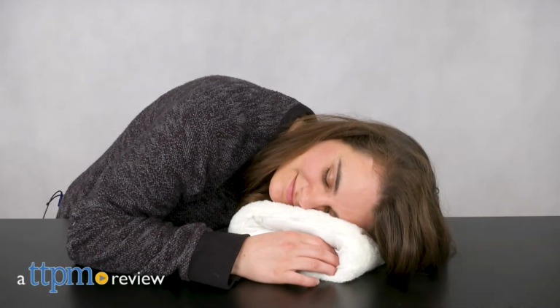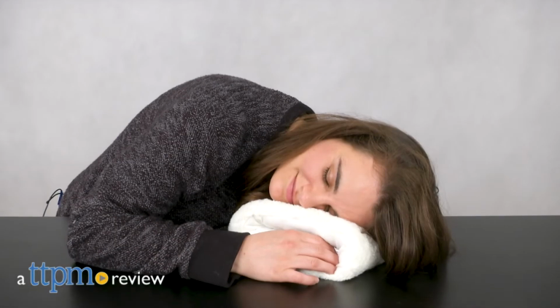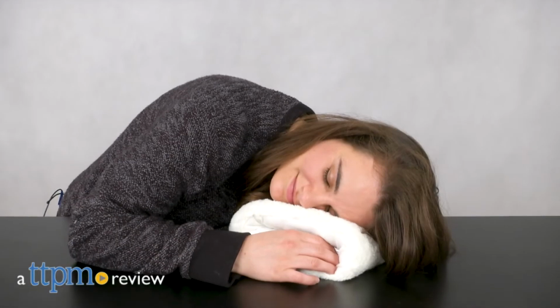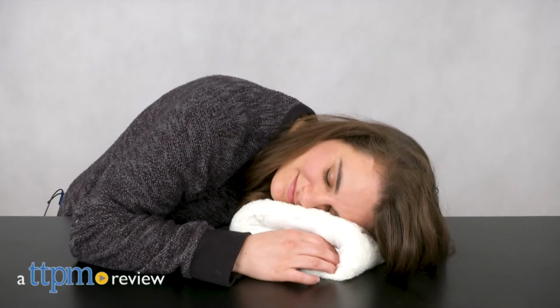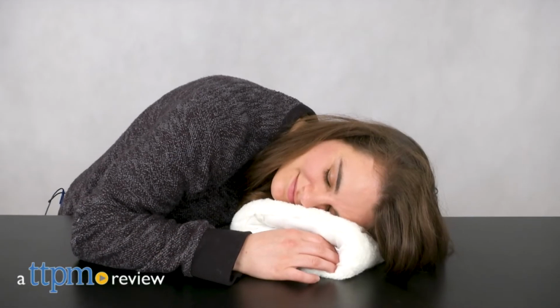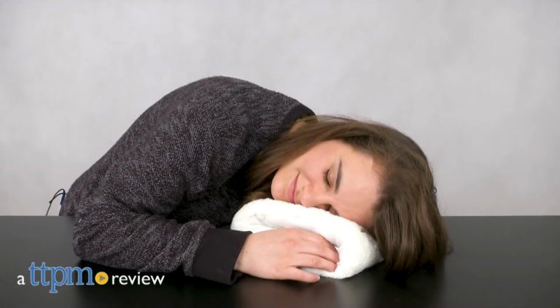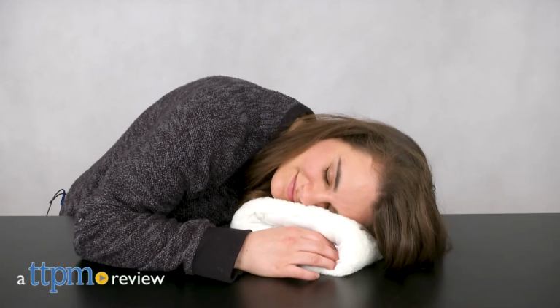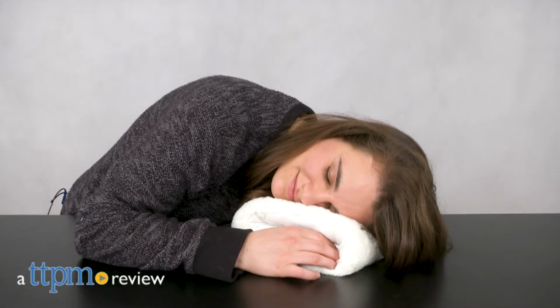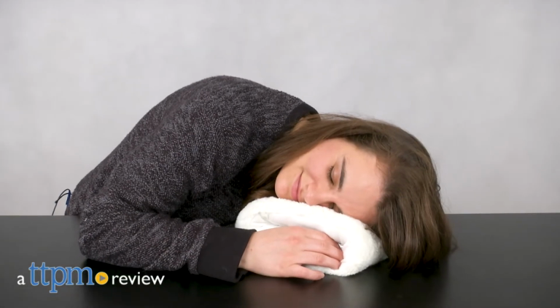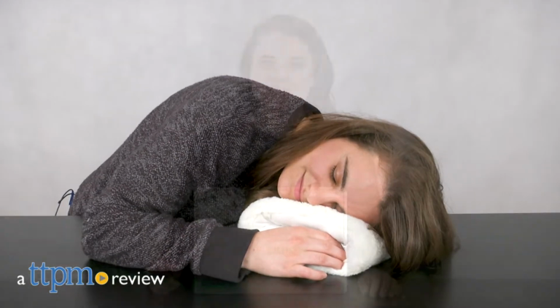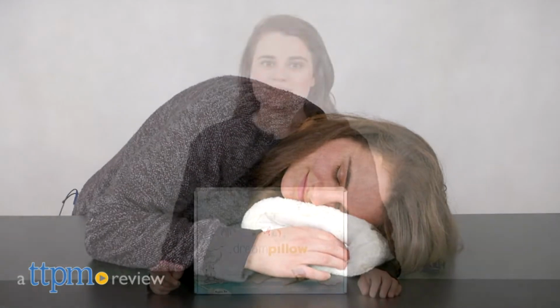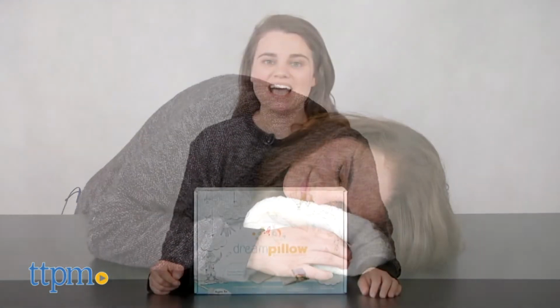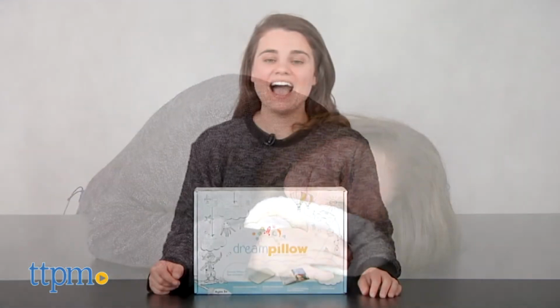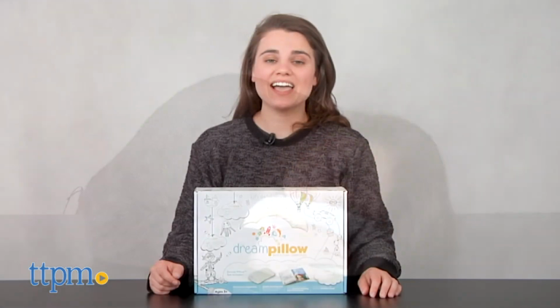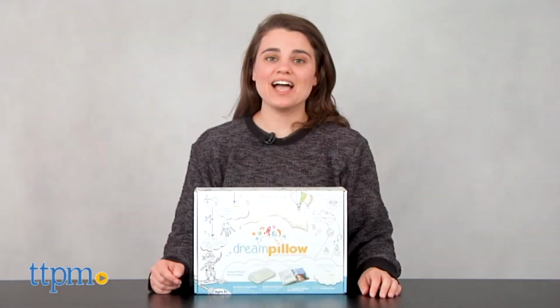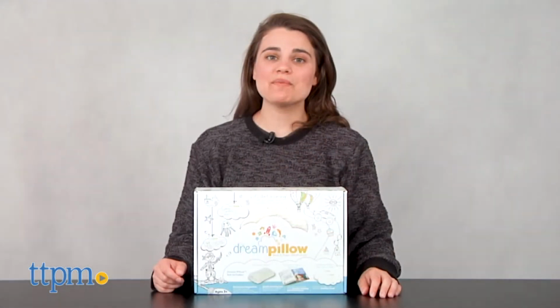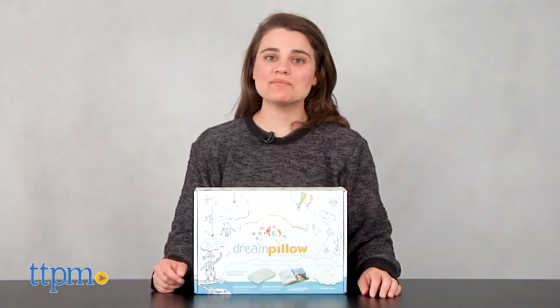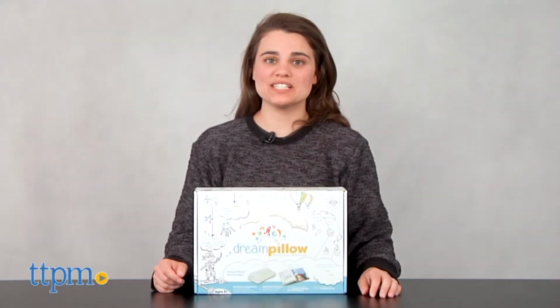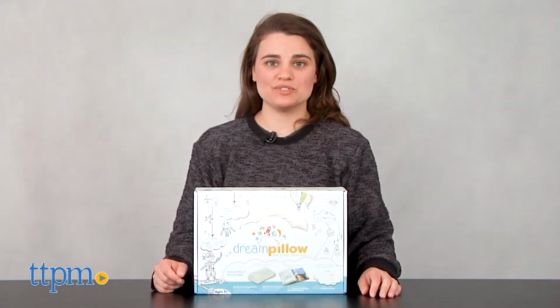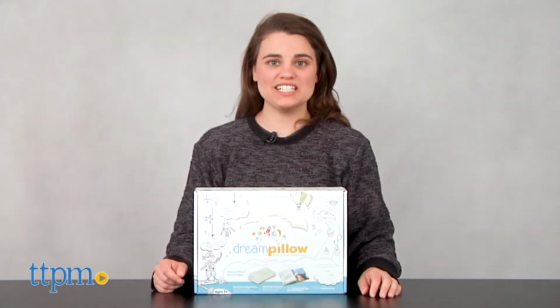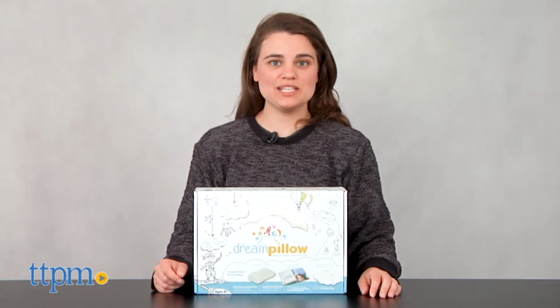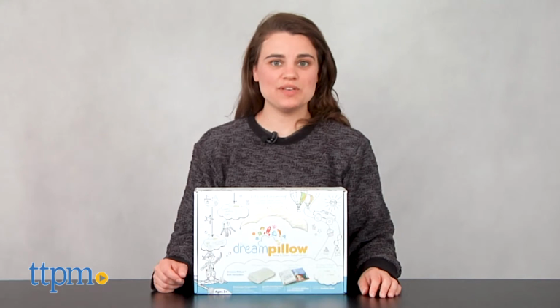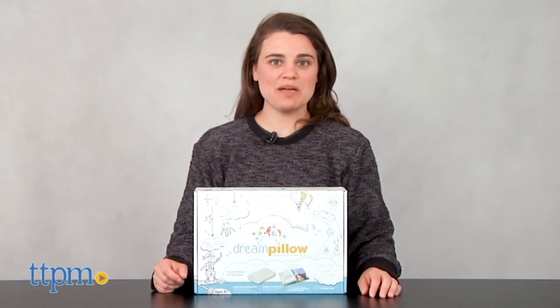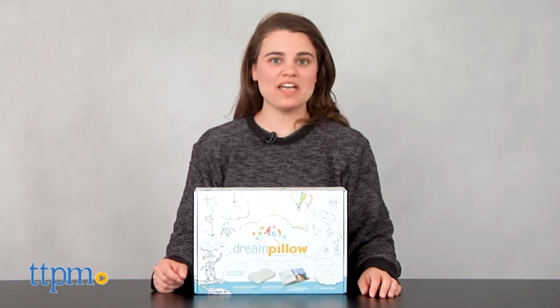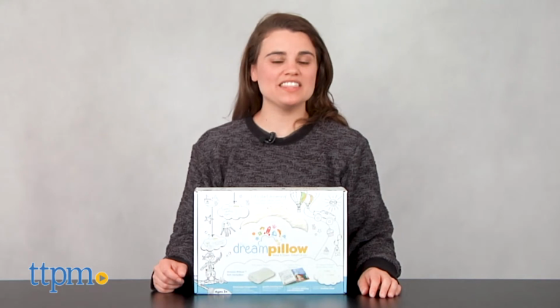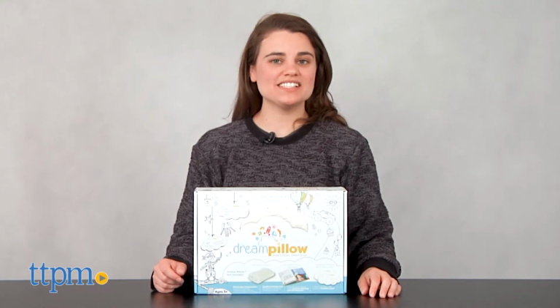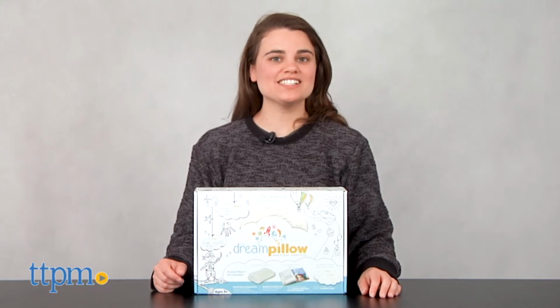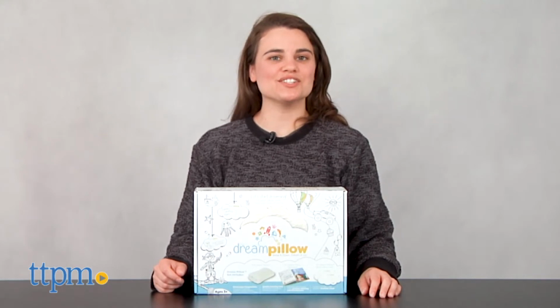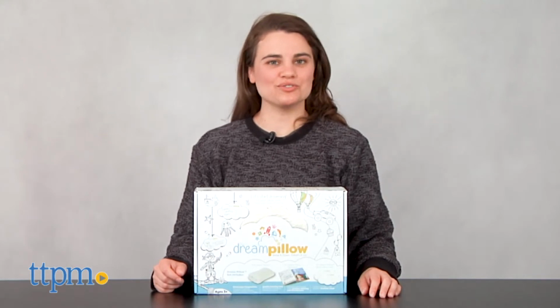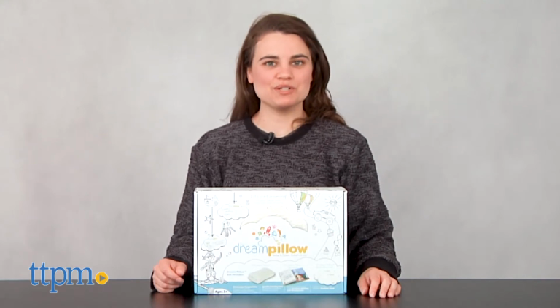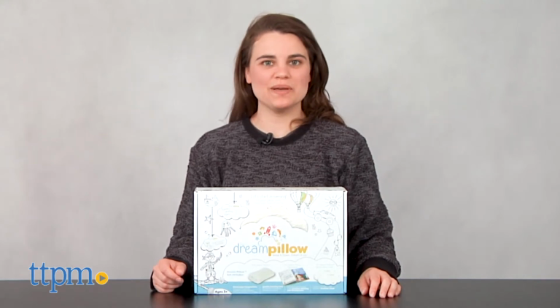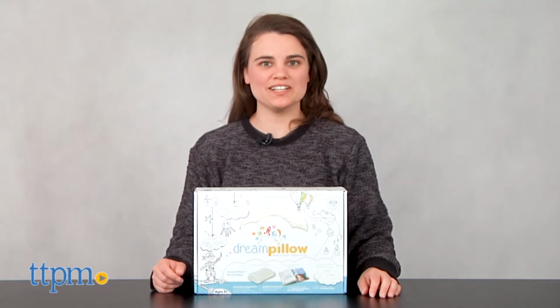Bye-bye bad dreams. Hi, I'm Emerson with TTPM and this is the dream pillow.